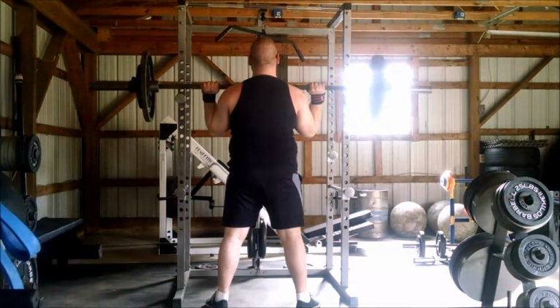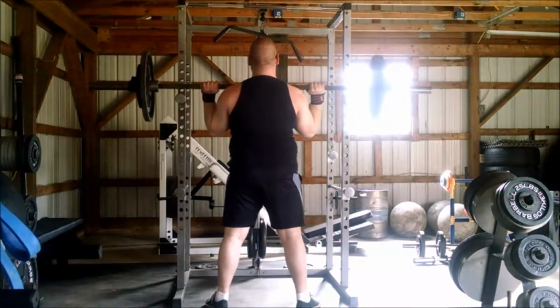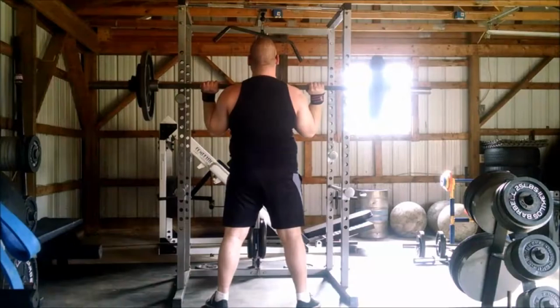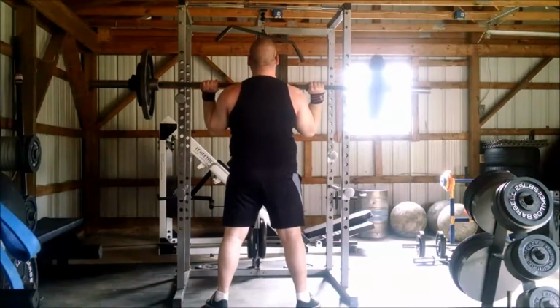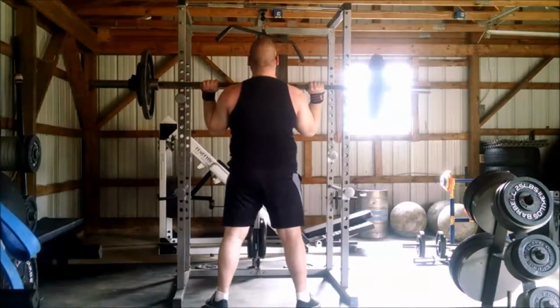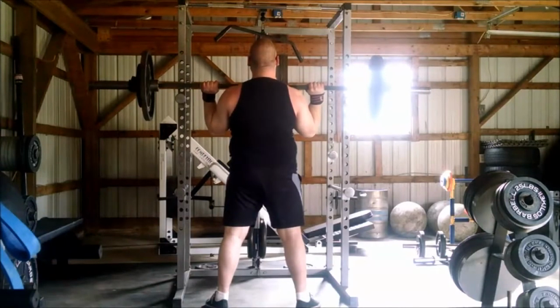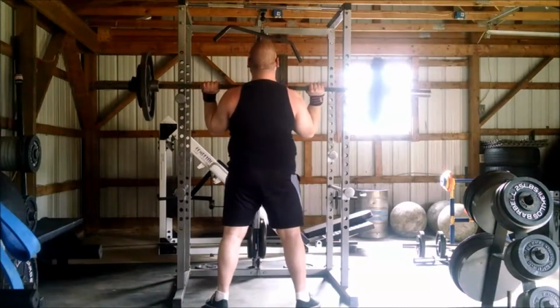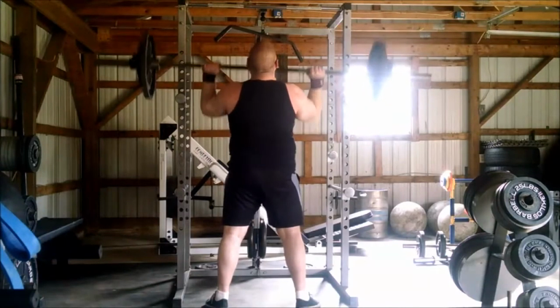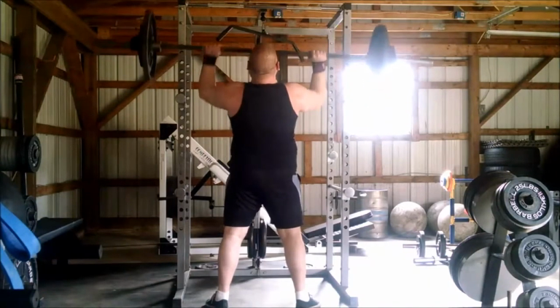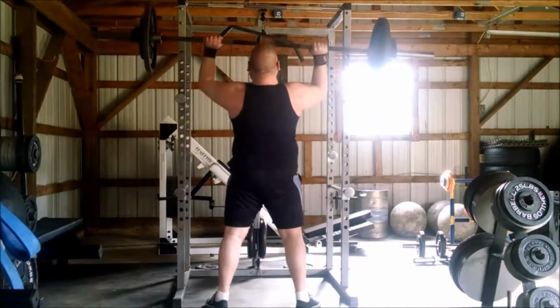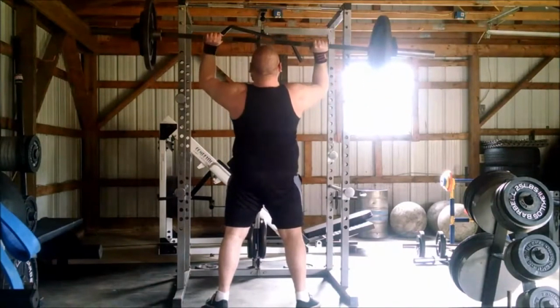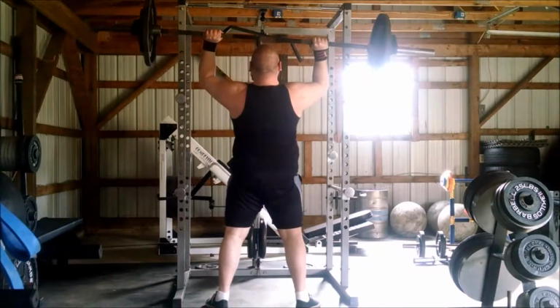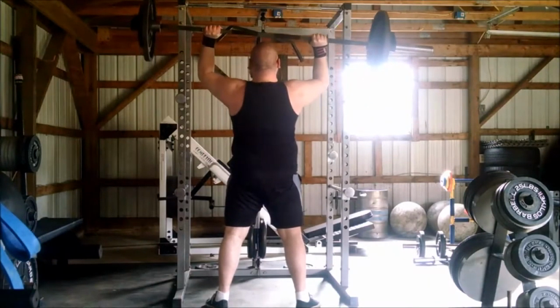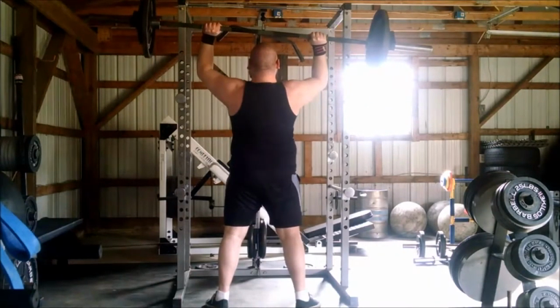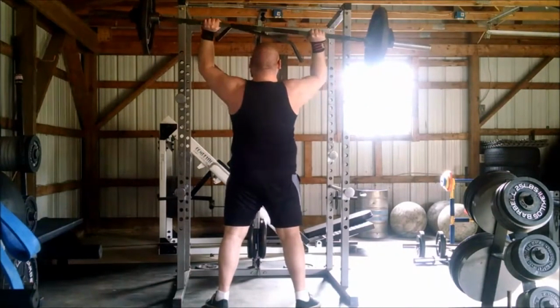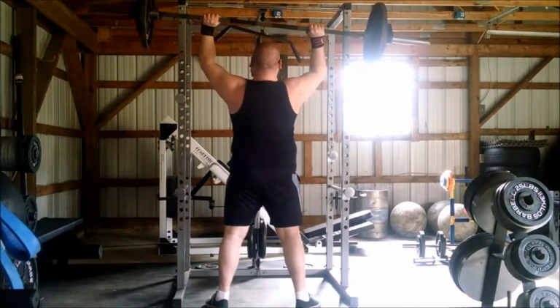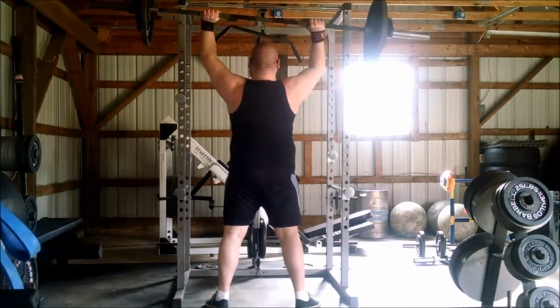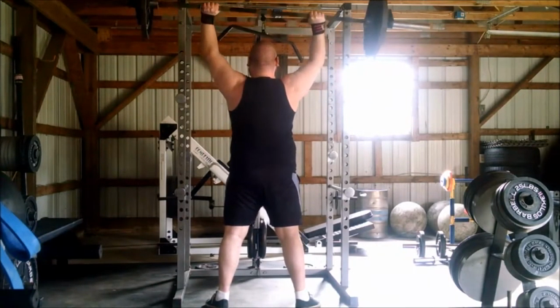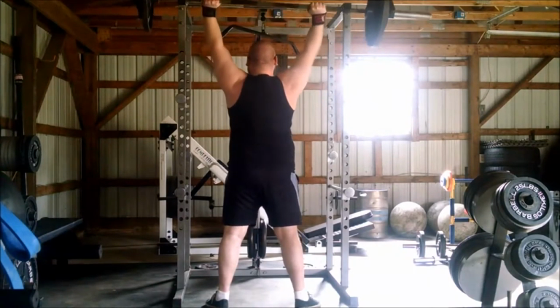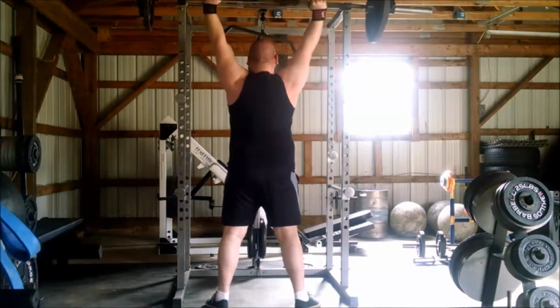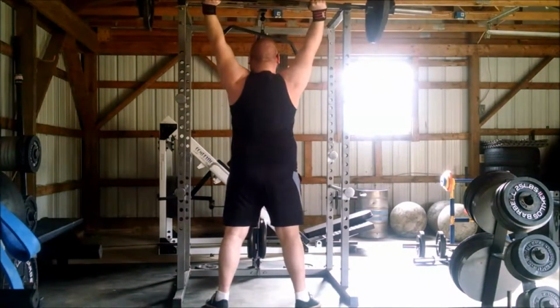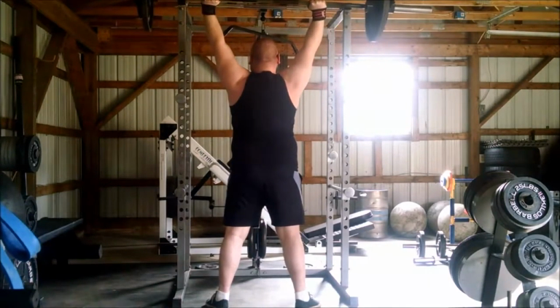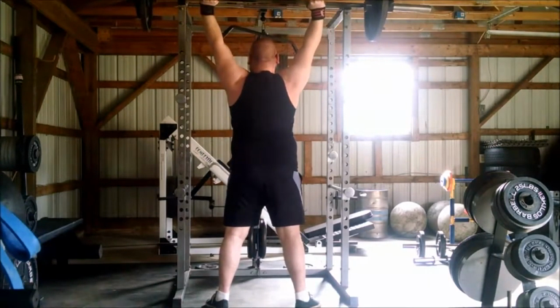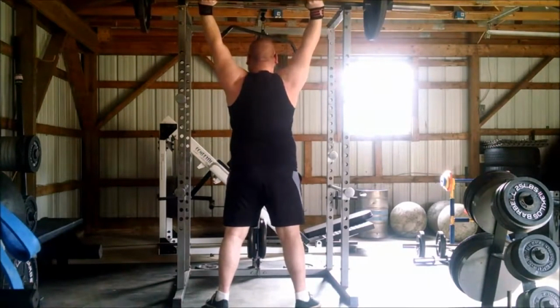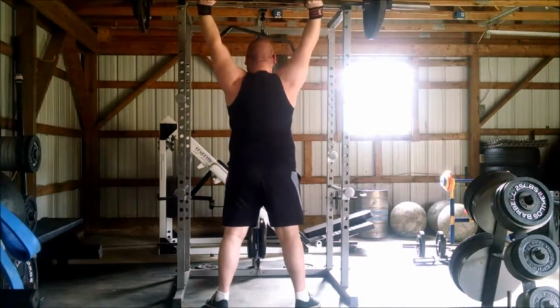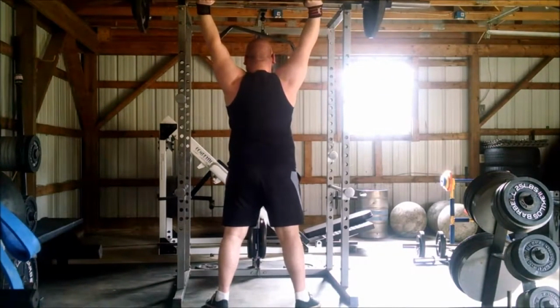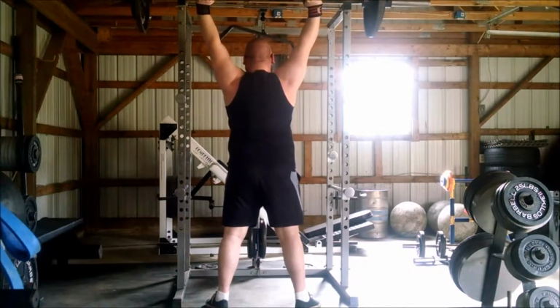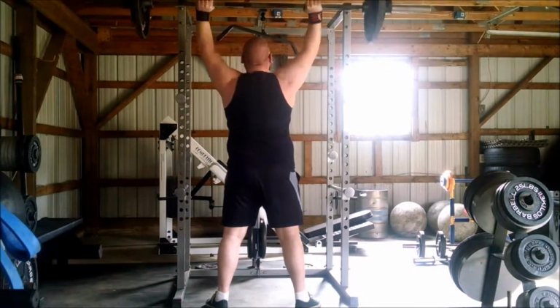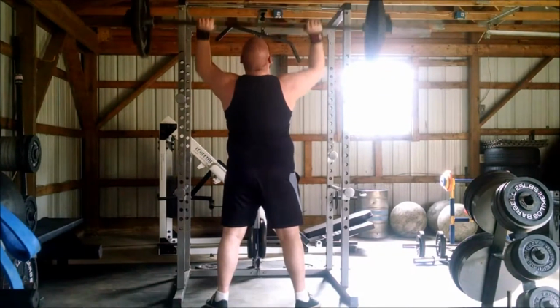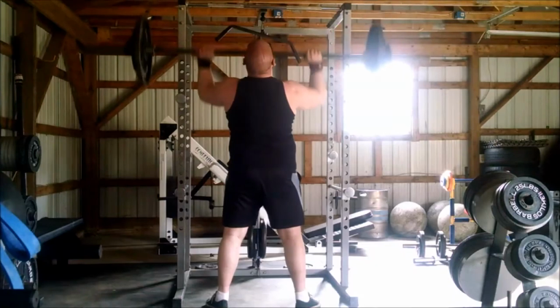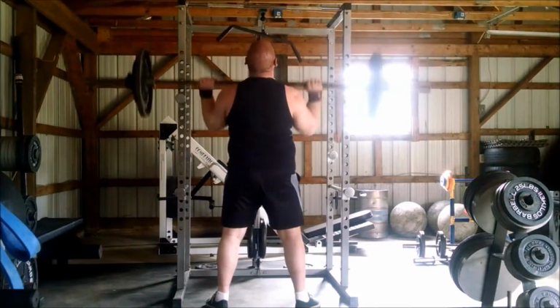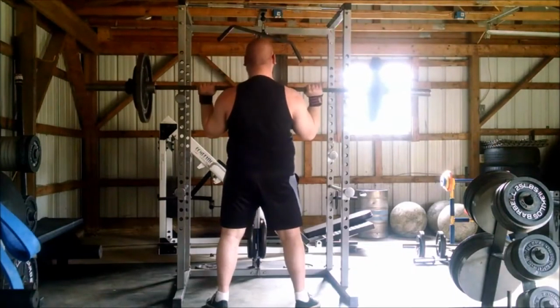Here's the last set, and again you can see me just still struggling through that, trying to press through.